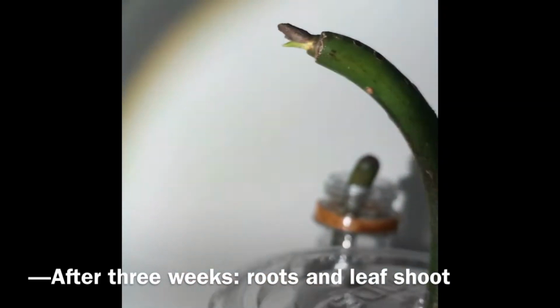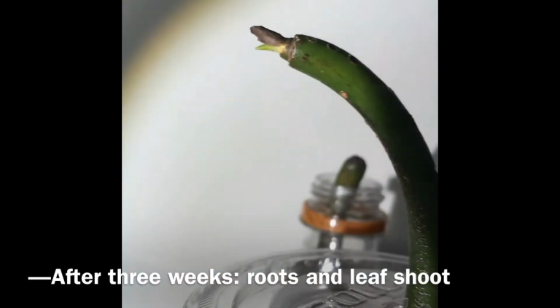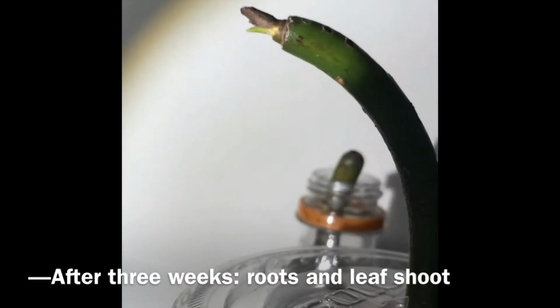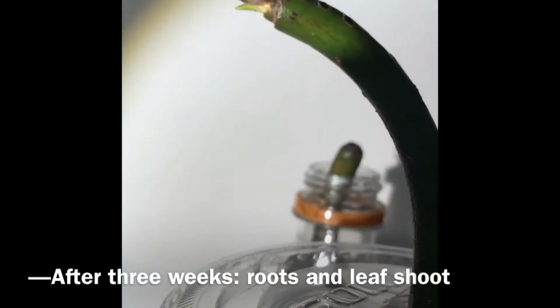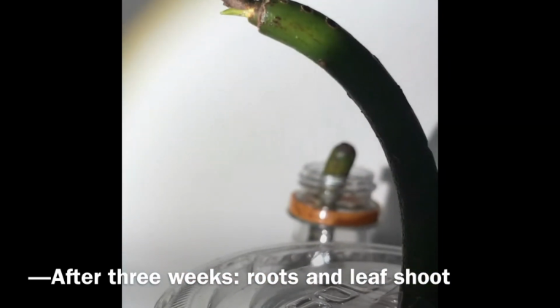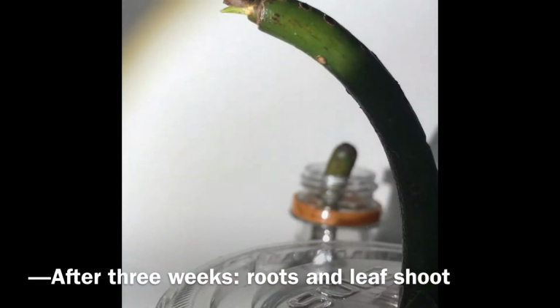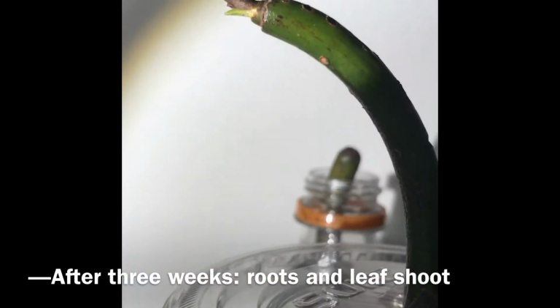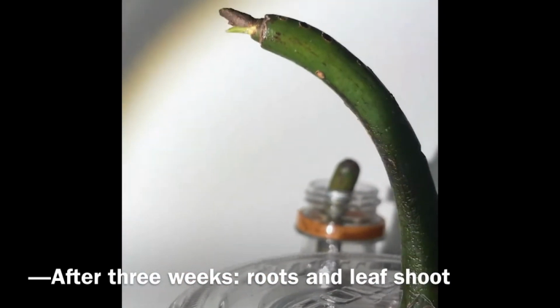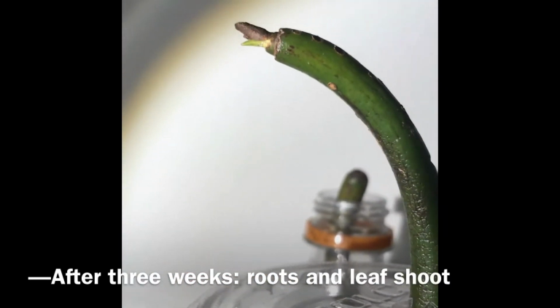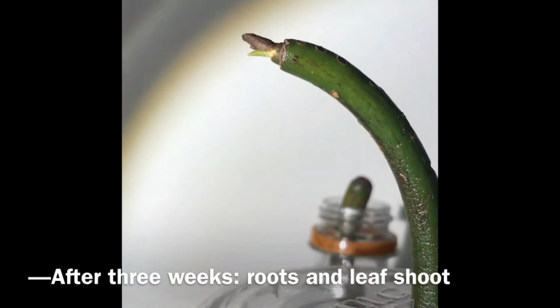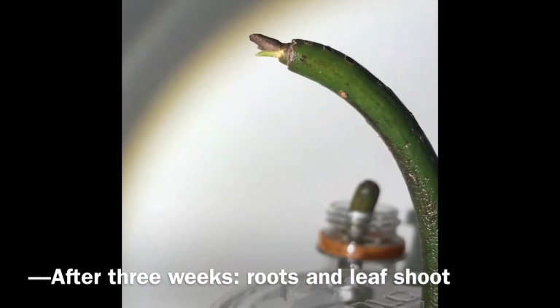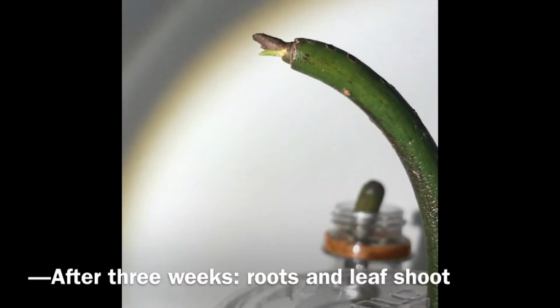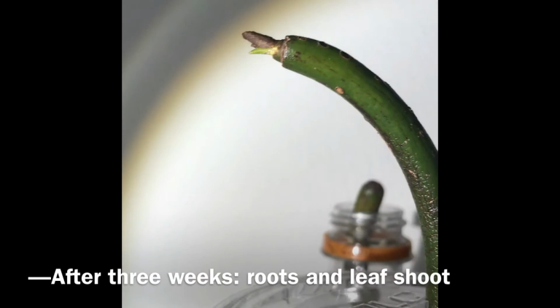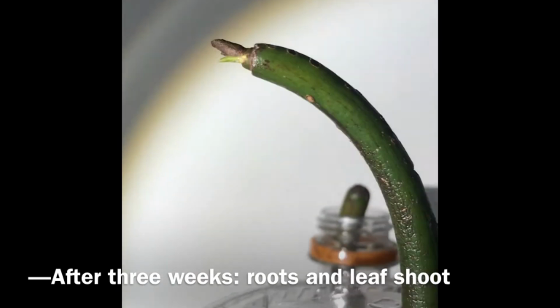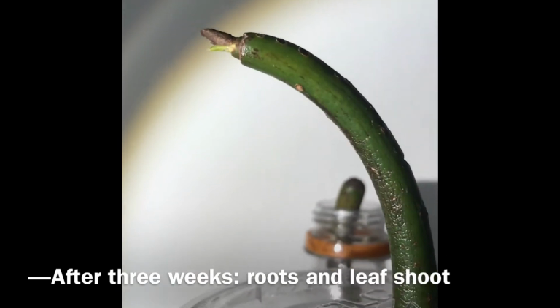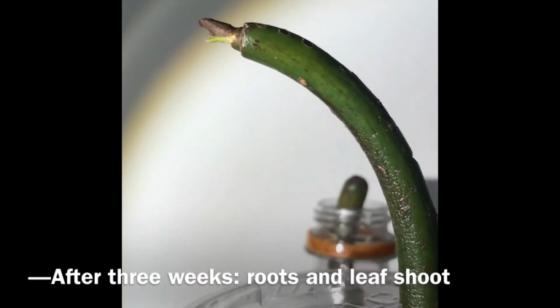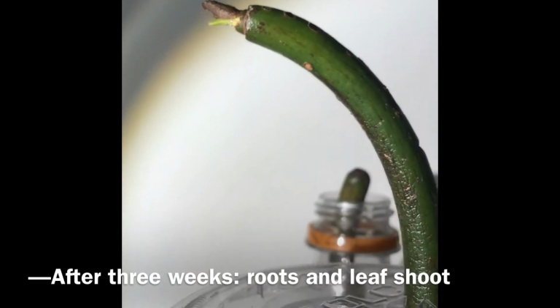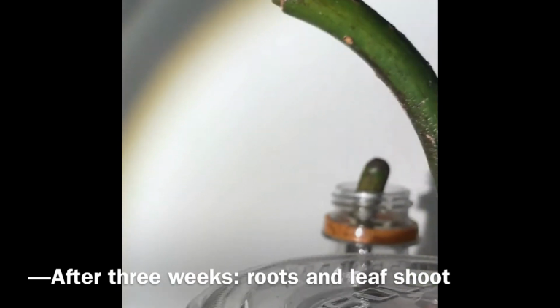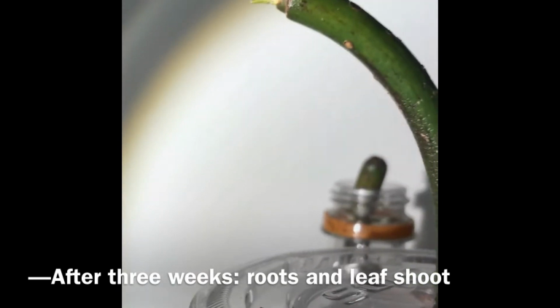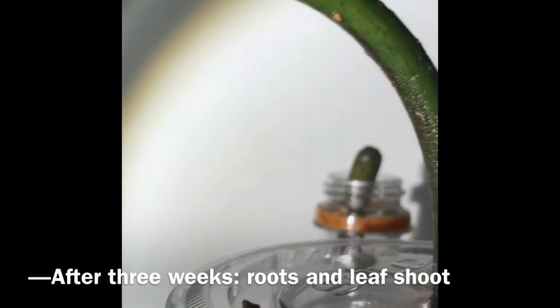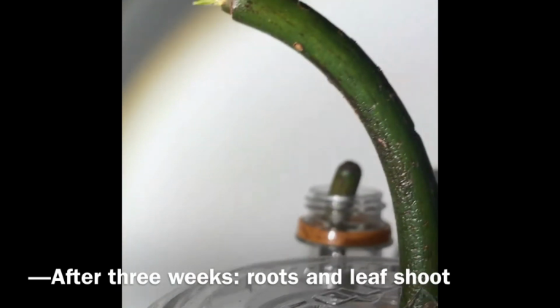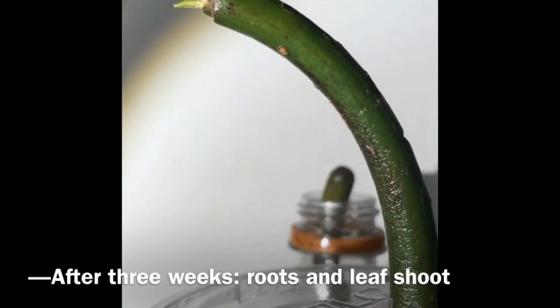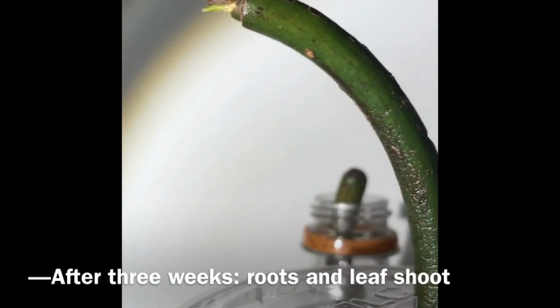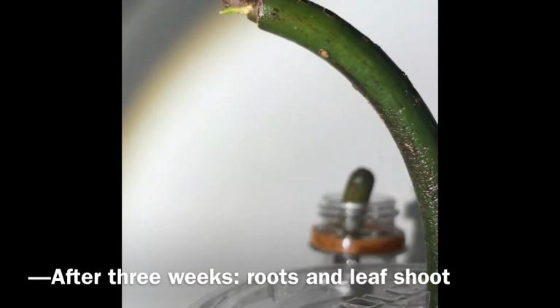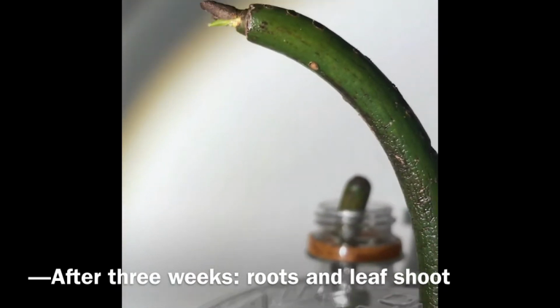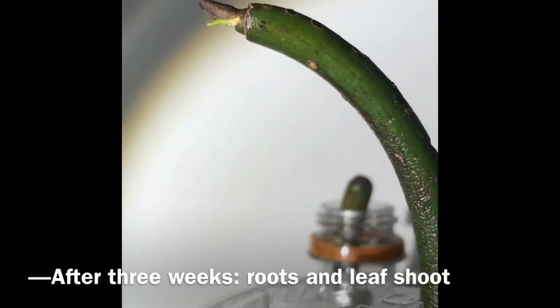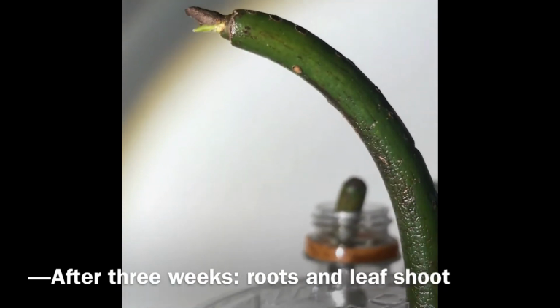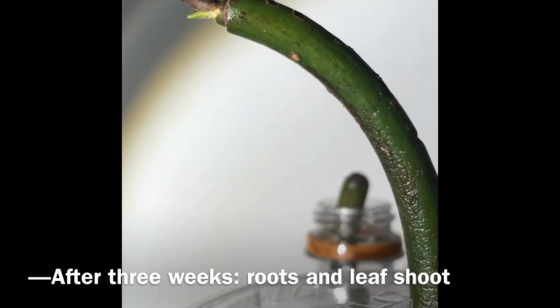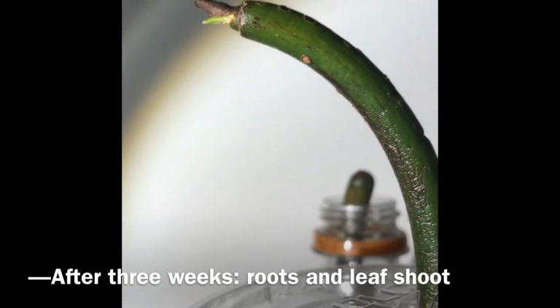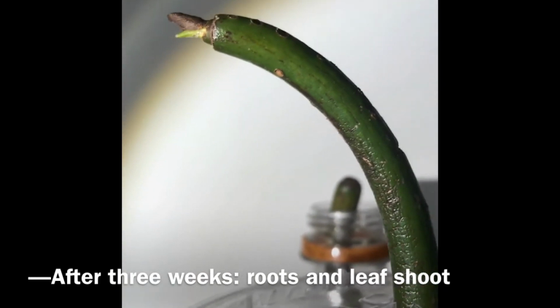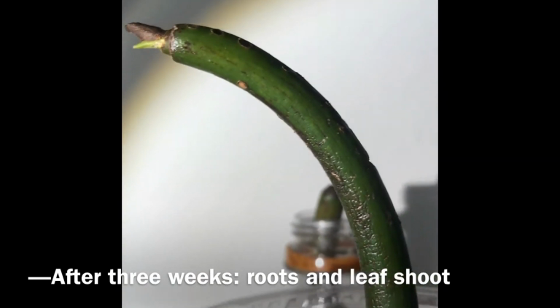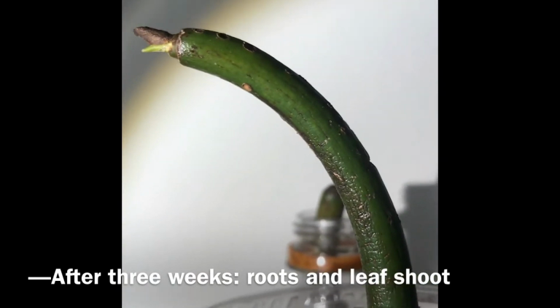You can see the little leaves on the top, which is super cute. I'm so proud of him.